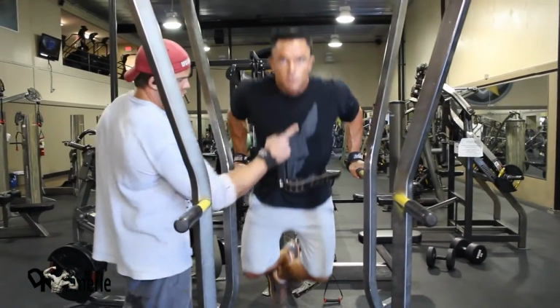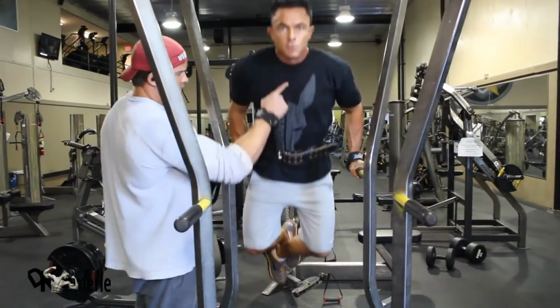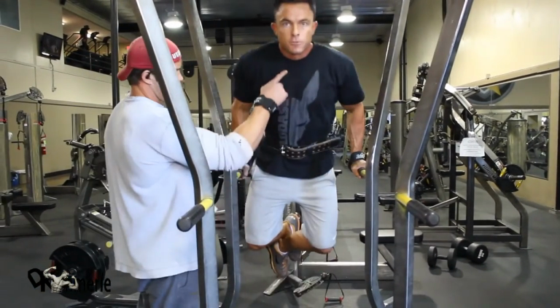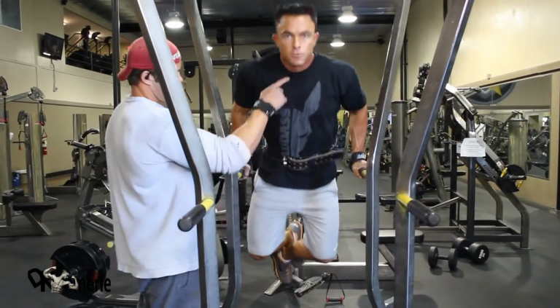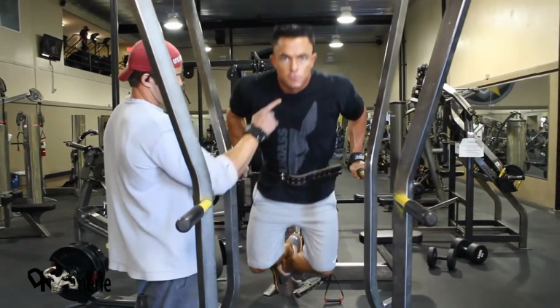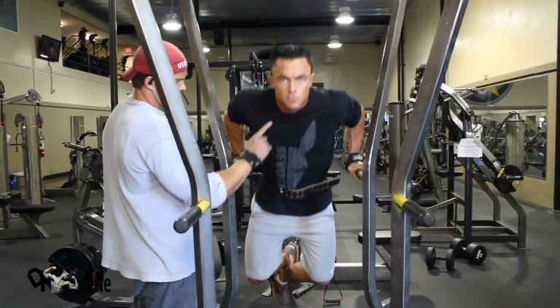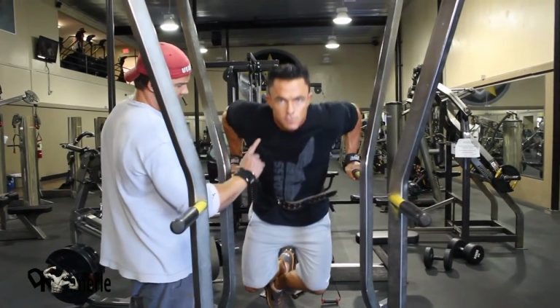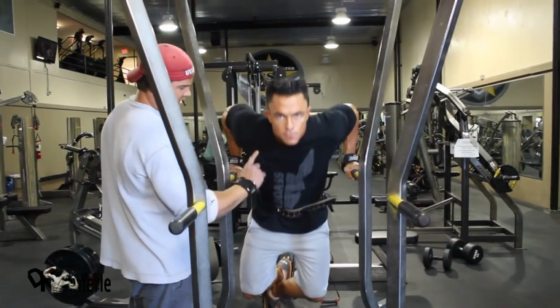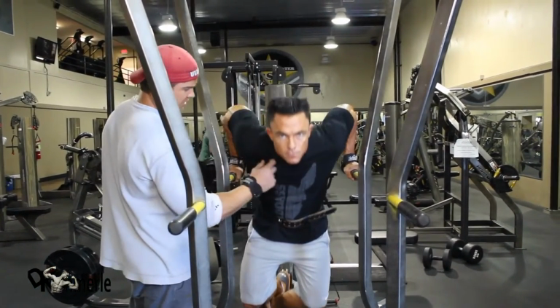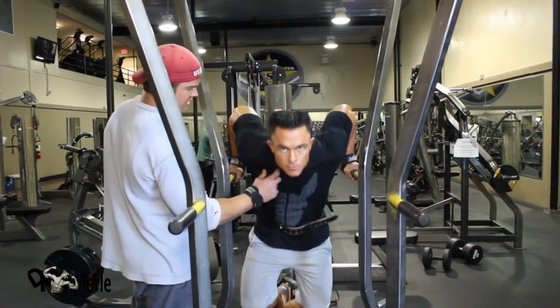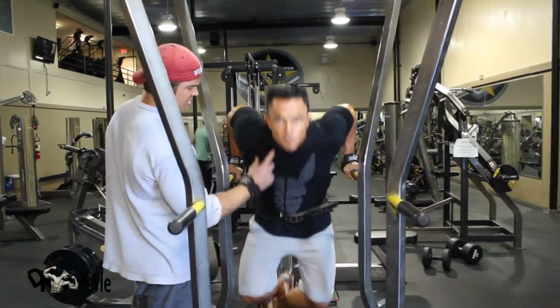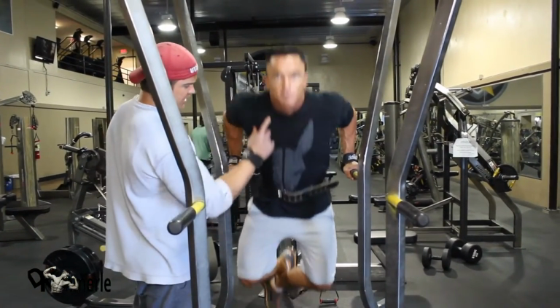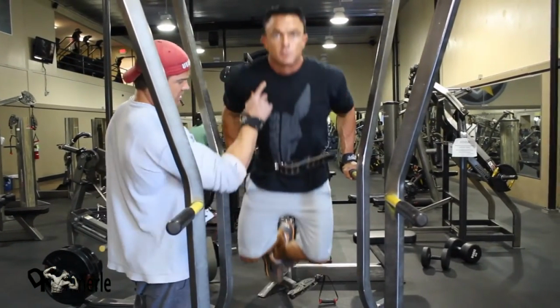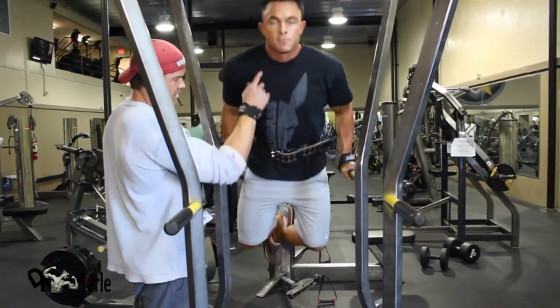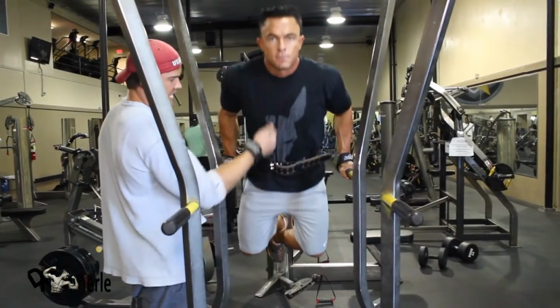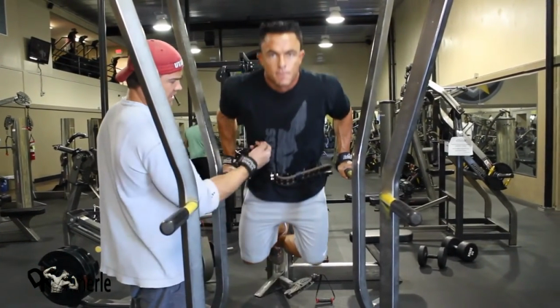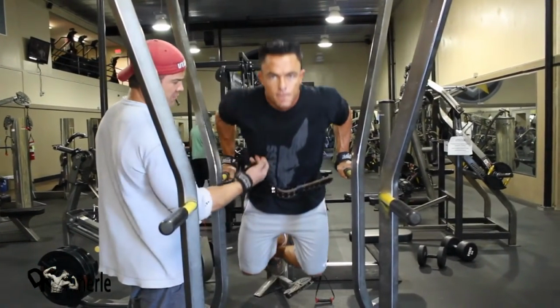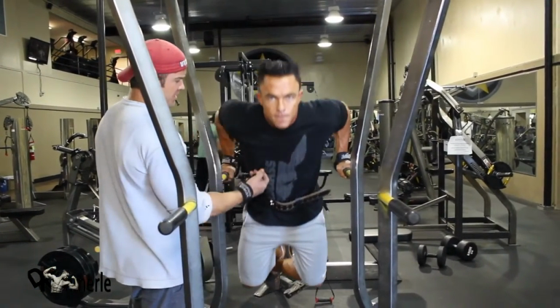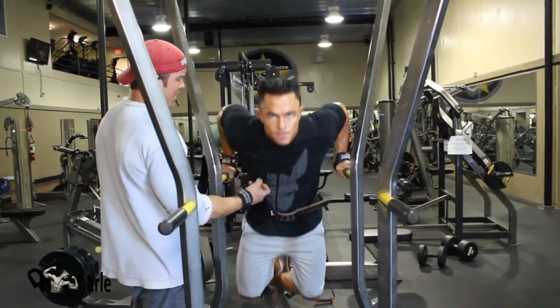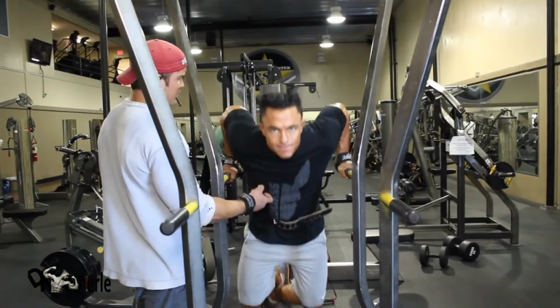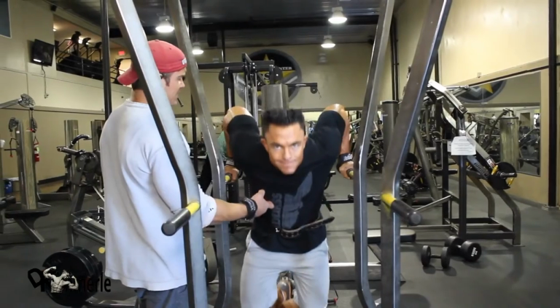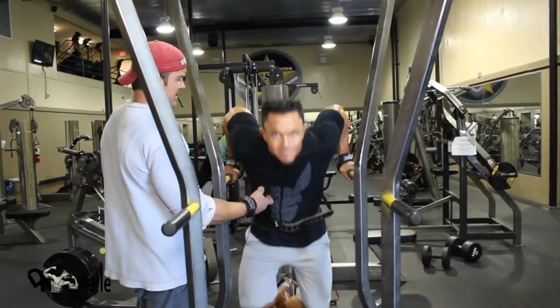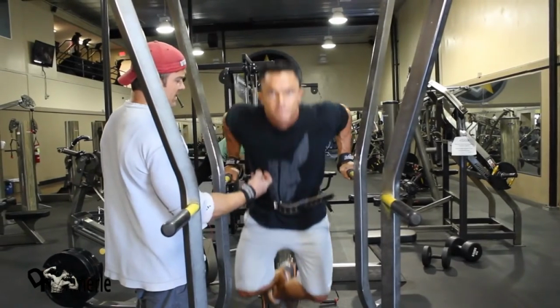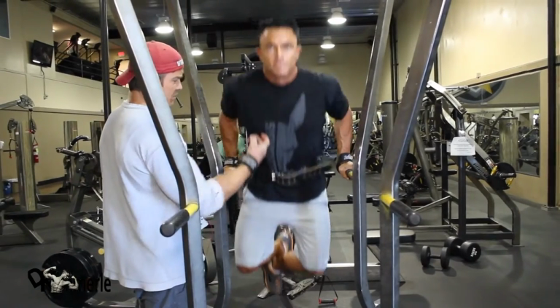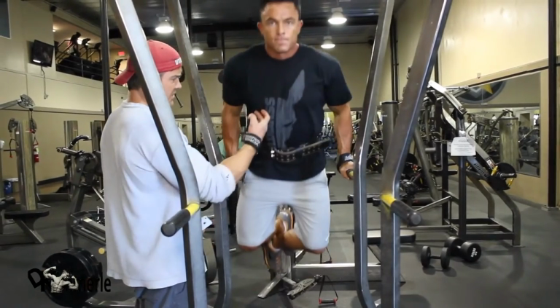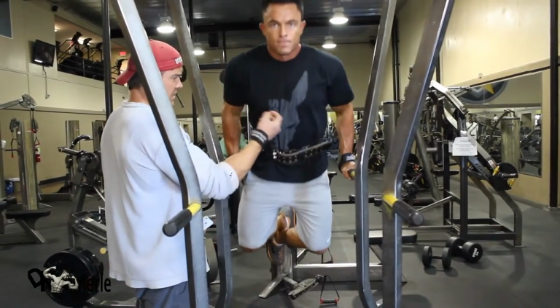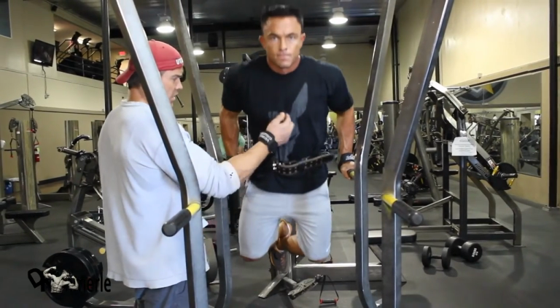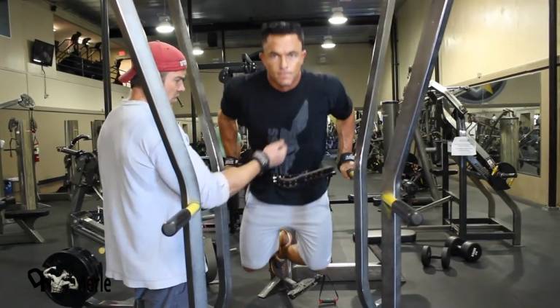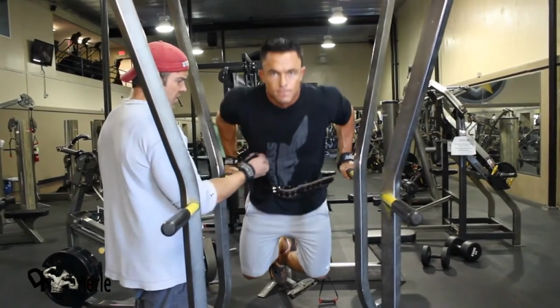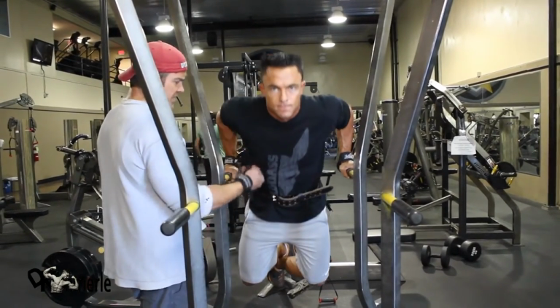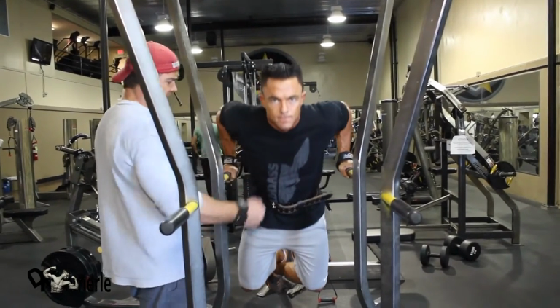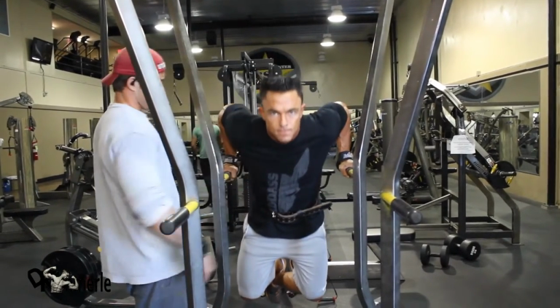He's ripping across right here. You can't see it, but there's a sick stretch and he comes to the top. It's almost like a decline press where all of this engages.